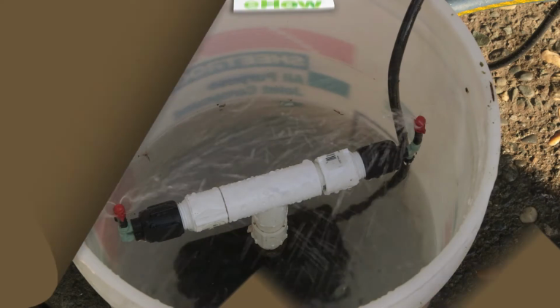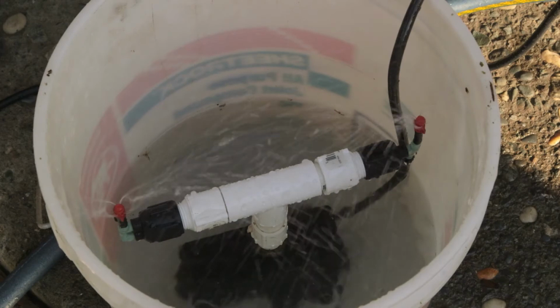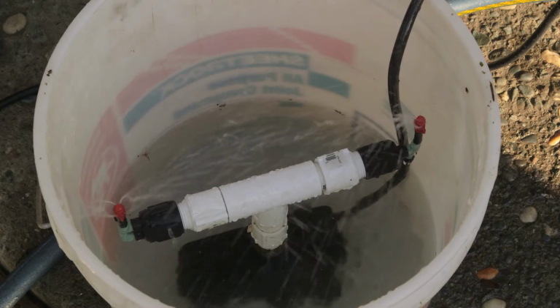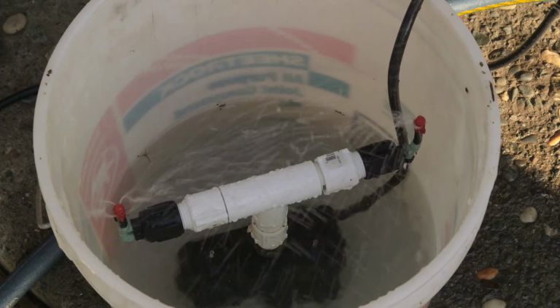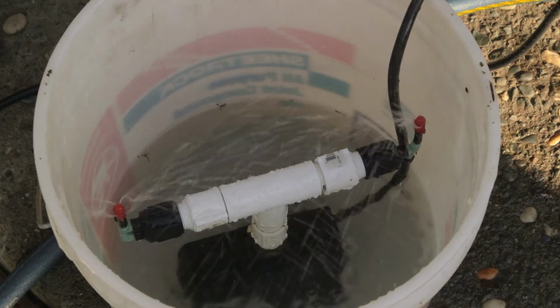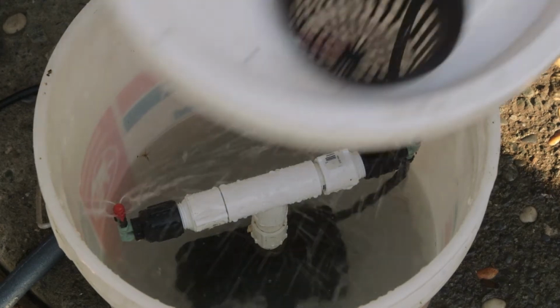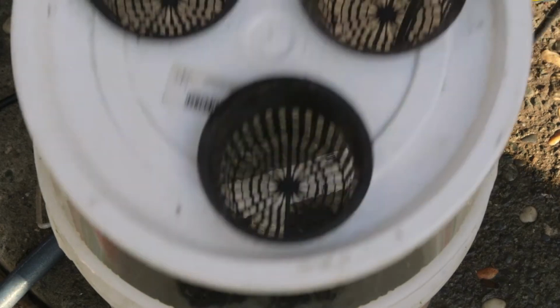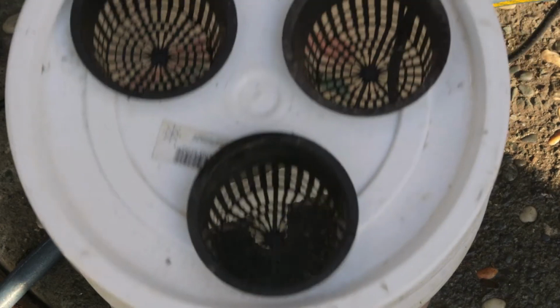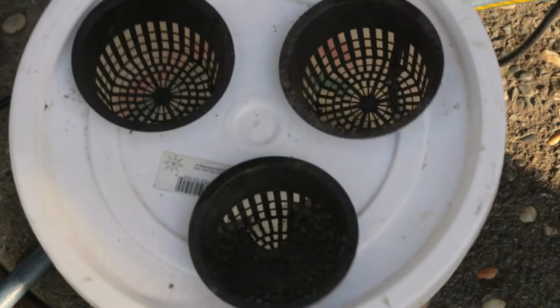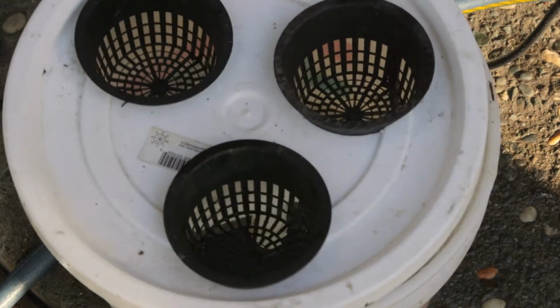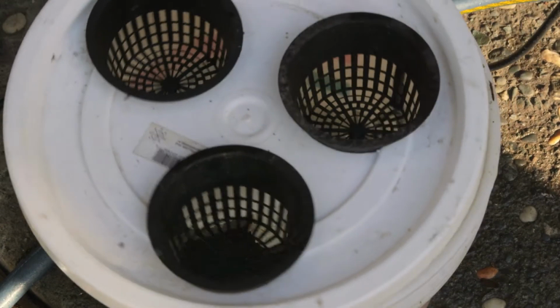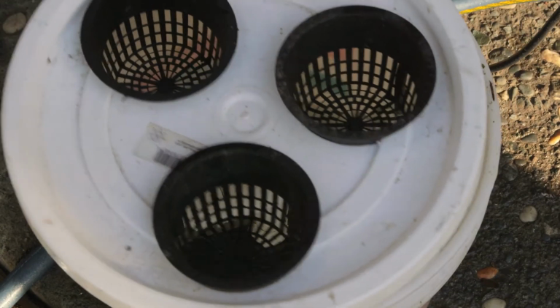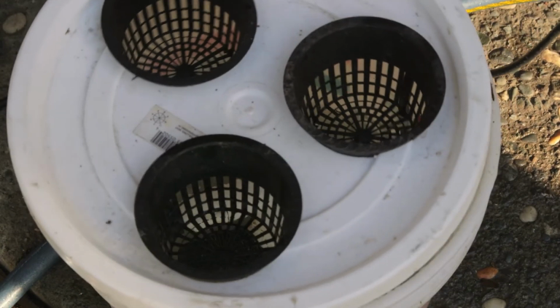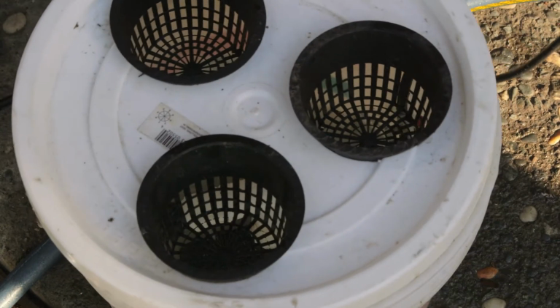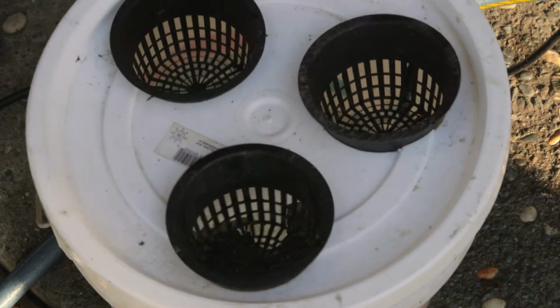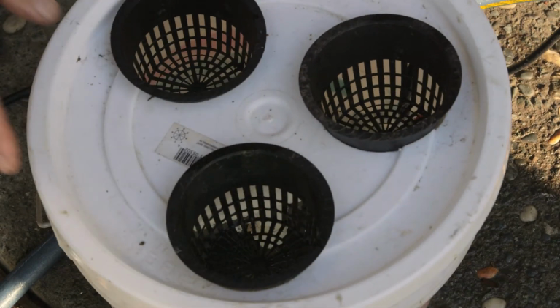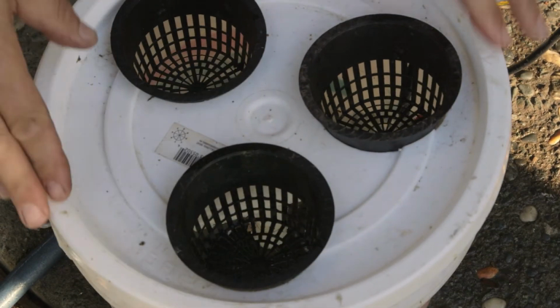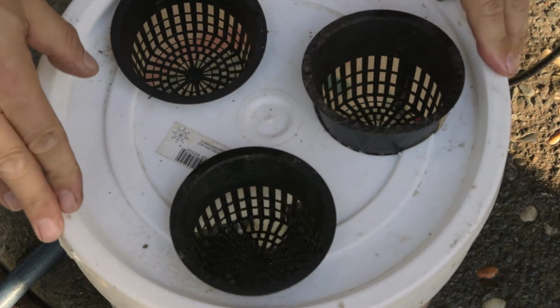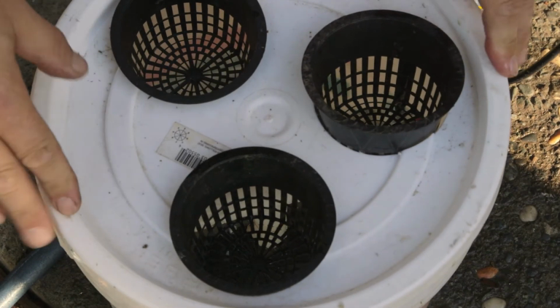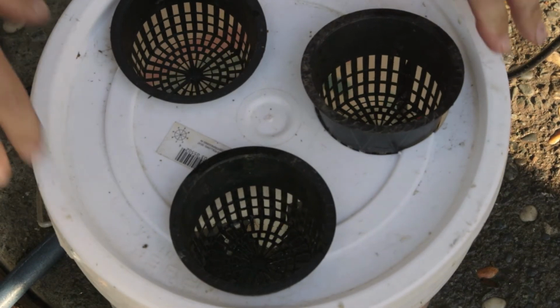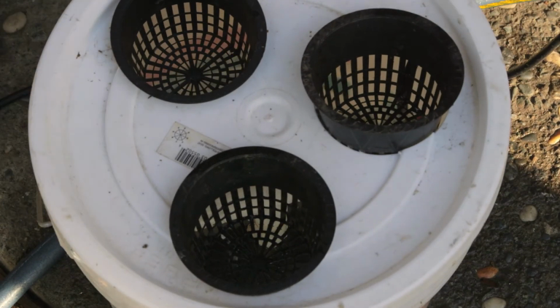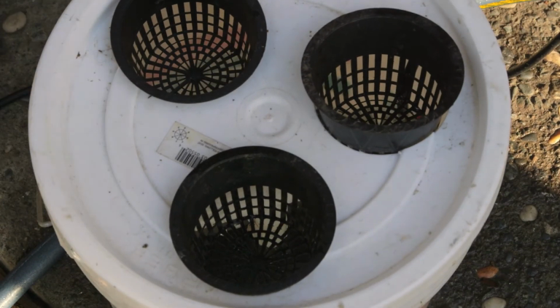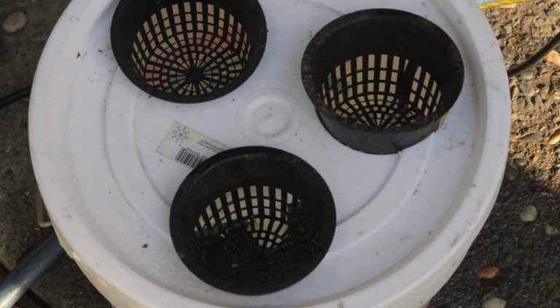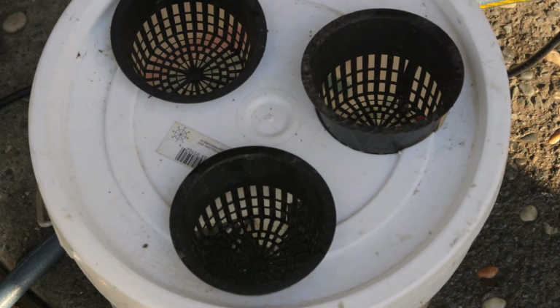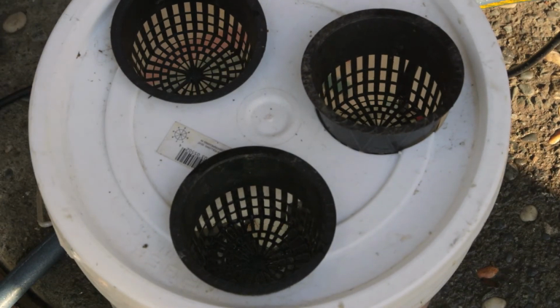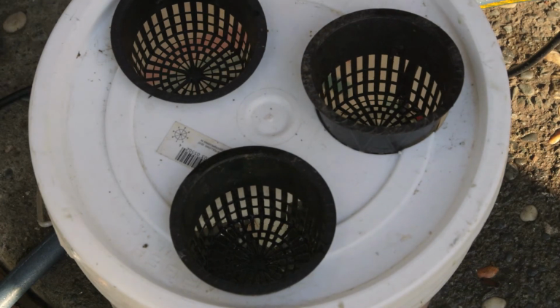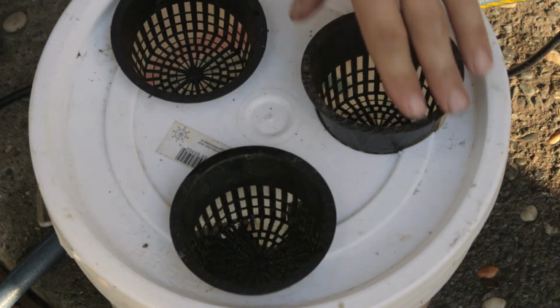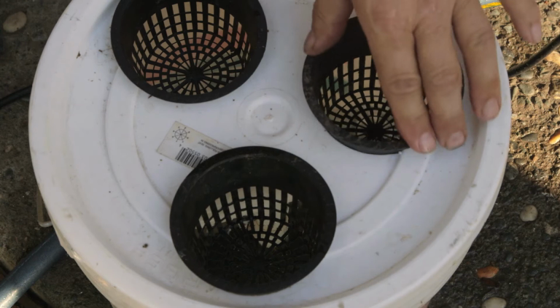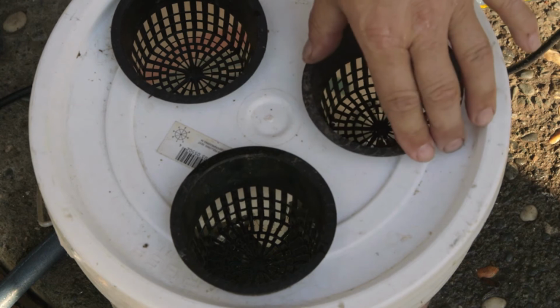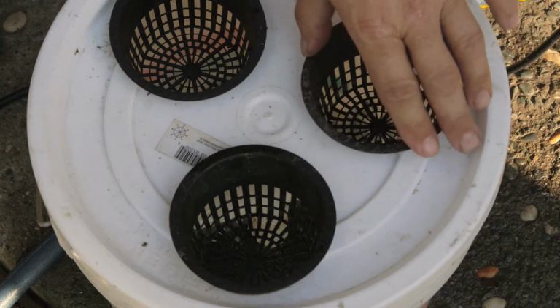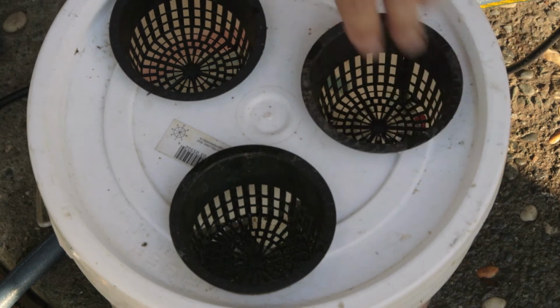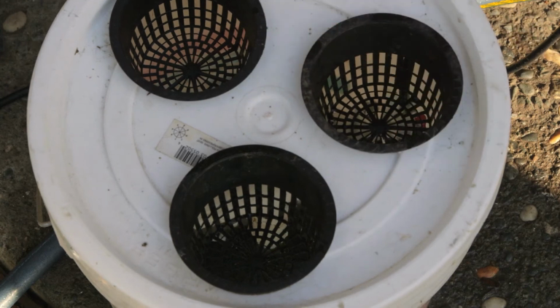Hi, I'm Paul Holovko. Today I'm going to show you how to make a PVC Aeroponics tube growing system.